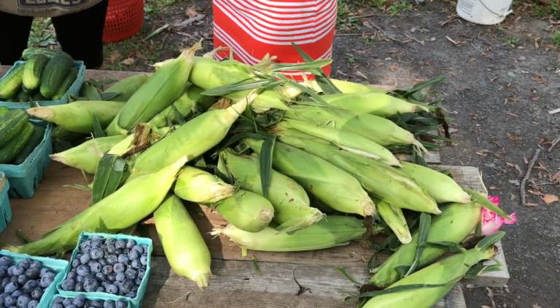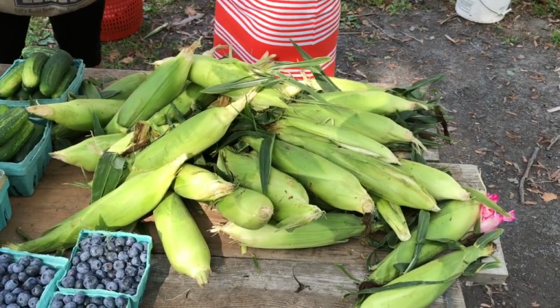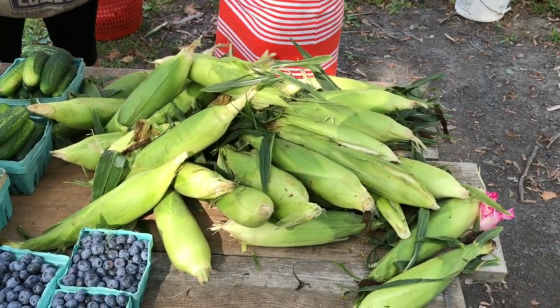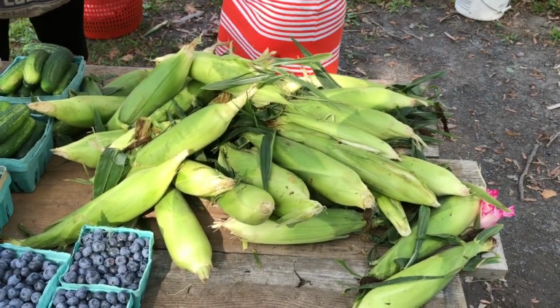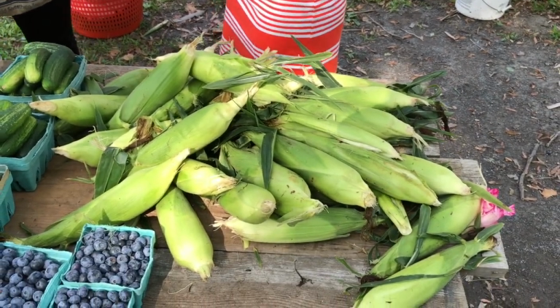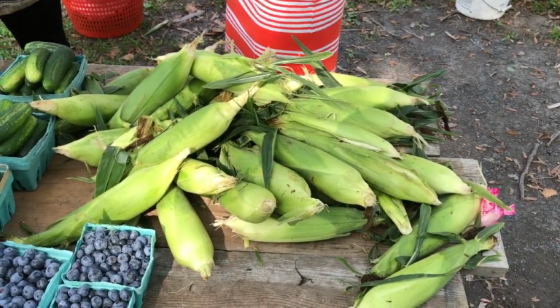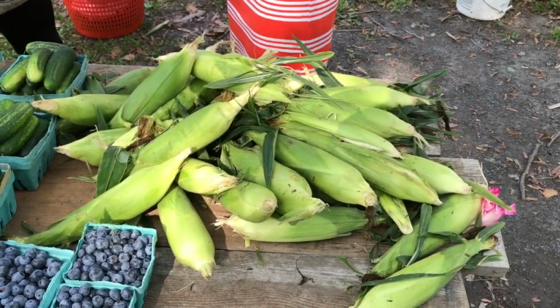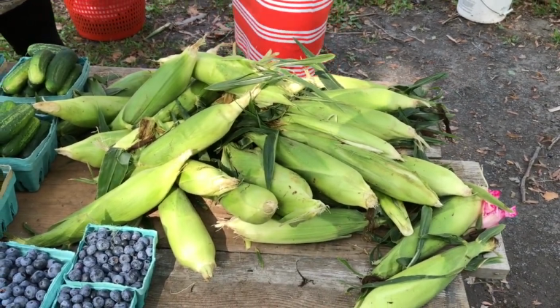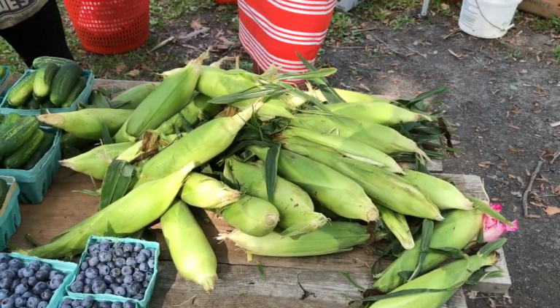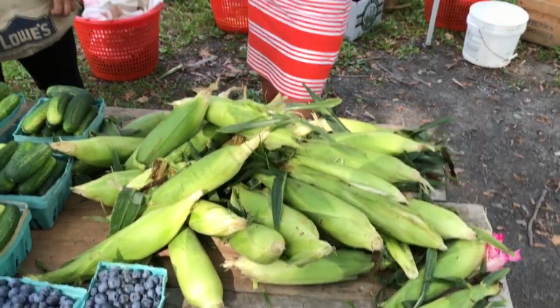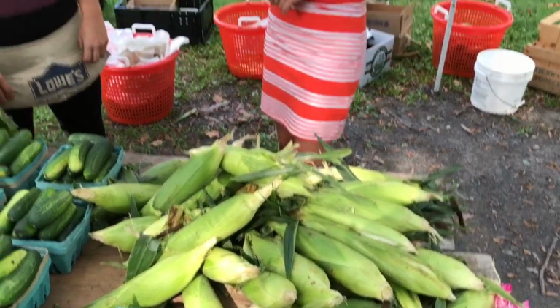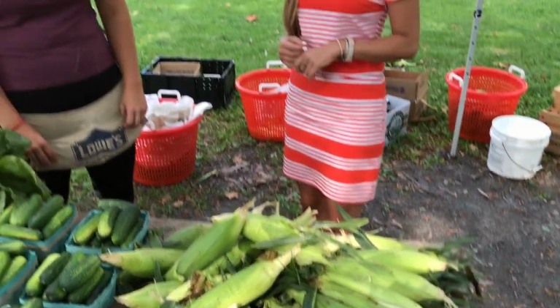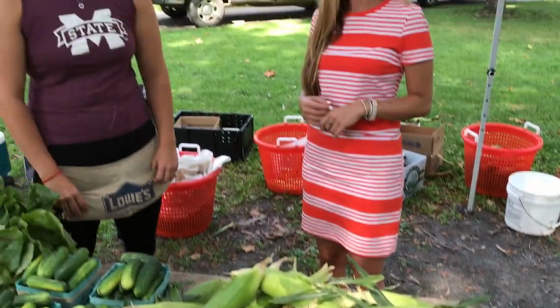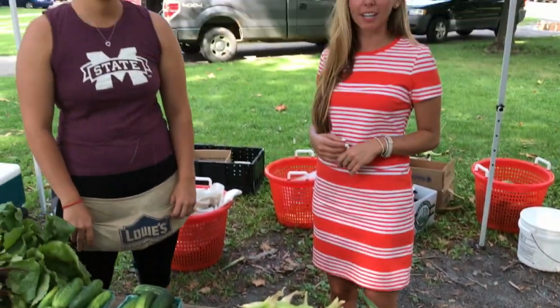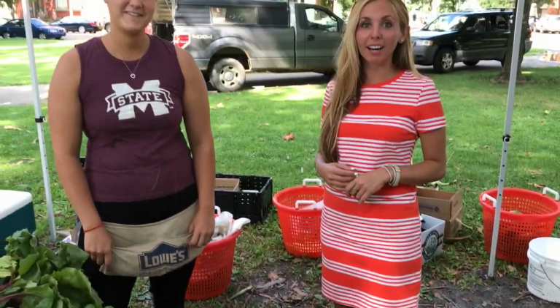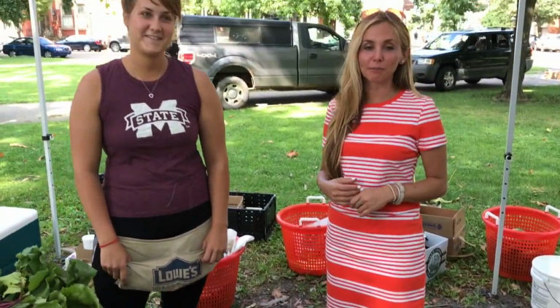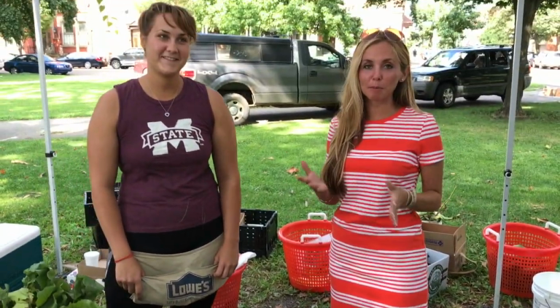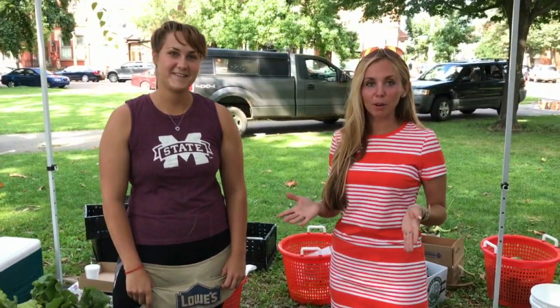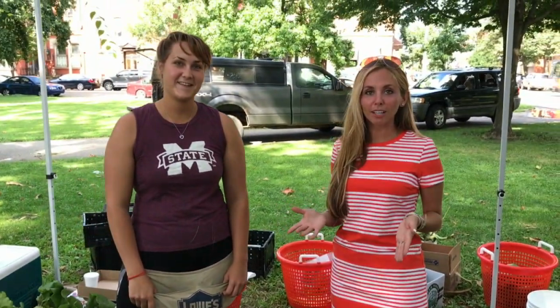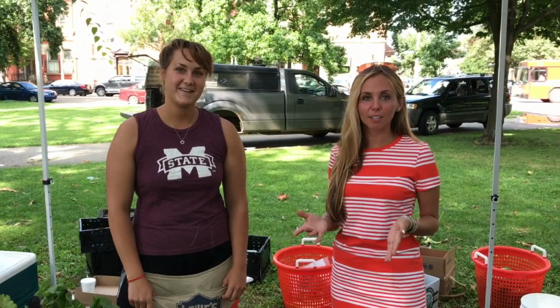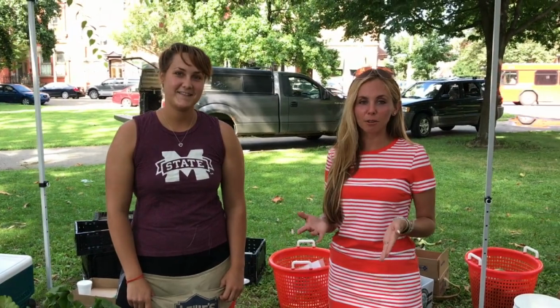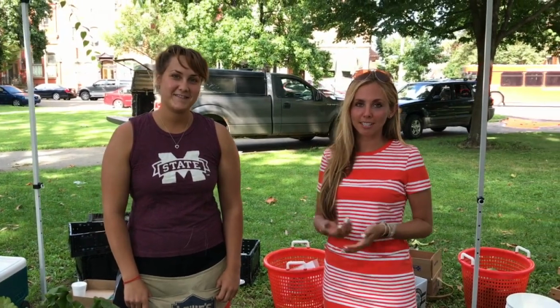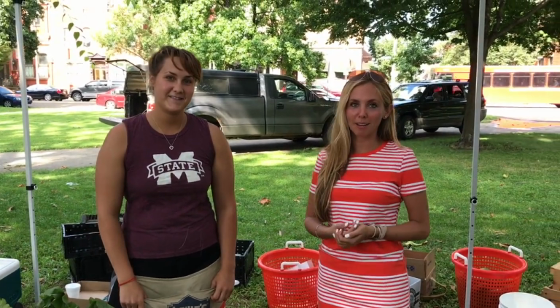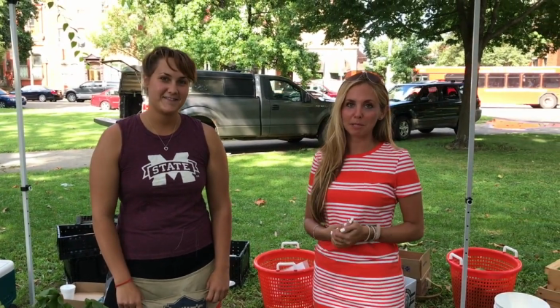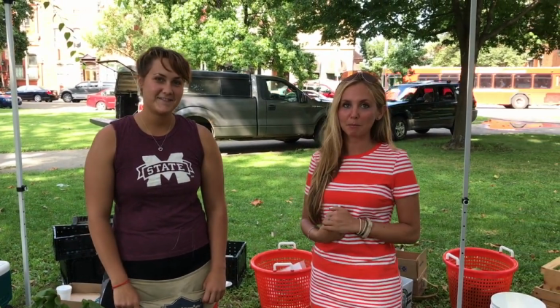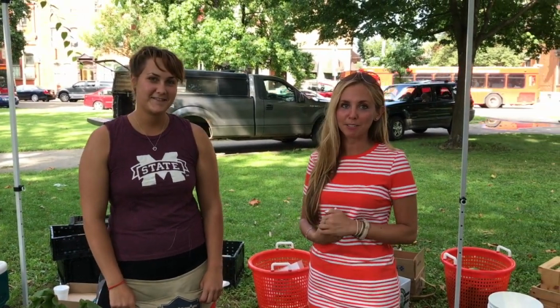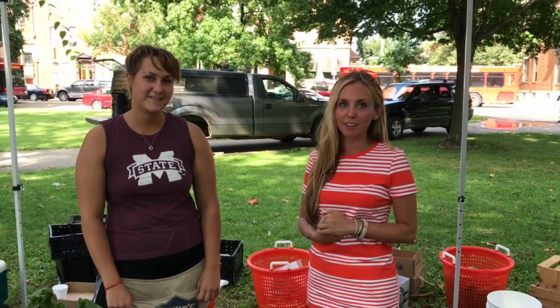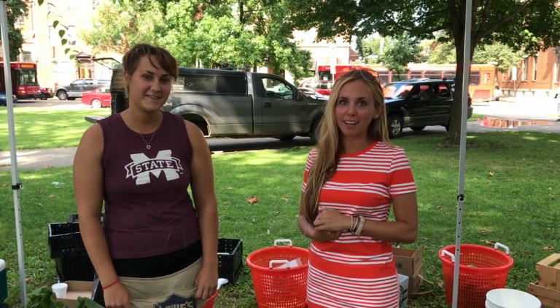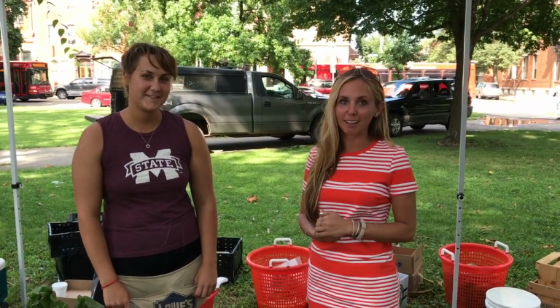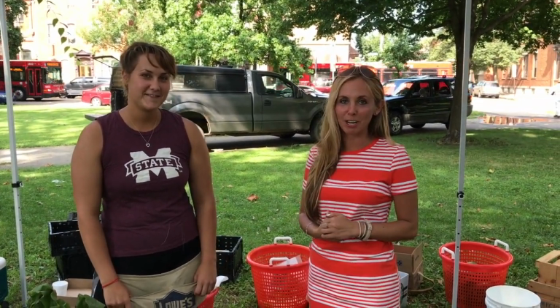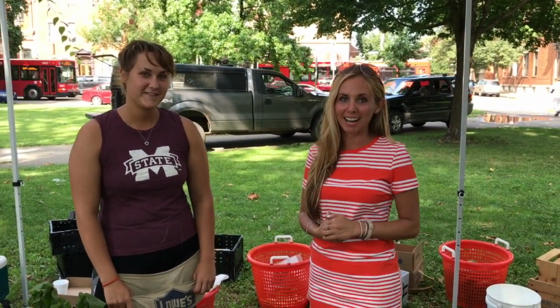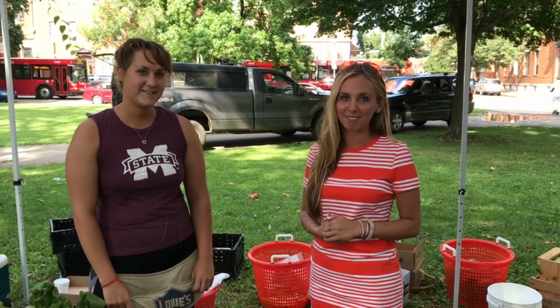Oh wow, that's awesome! Thank you so much. Come check out the Farmer's Market on the north side of Pittsburgh, Pennsylvania.